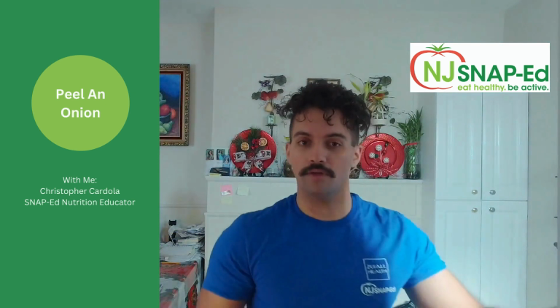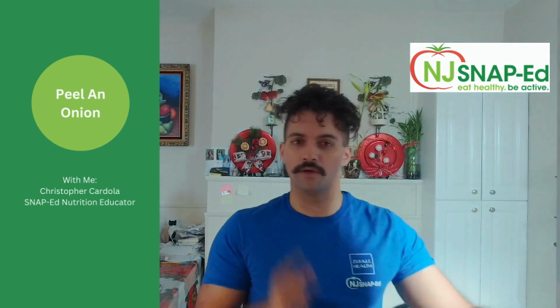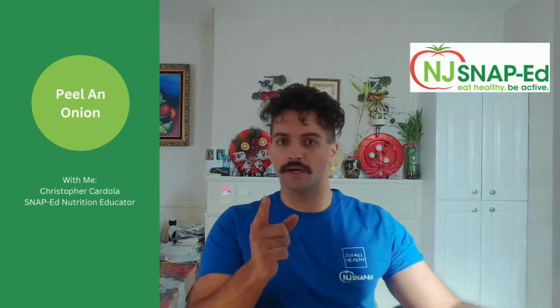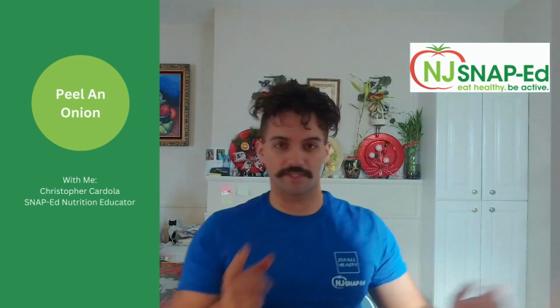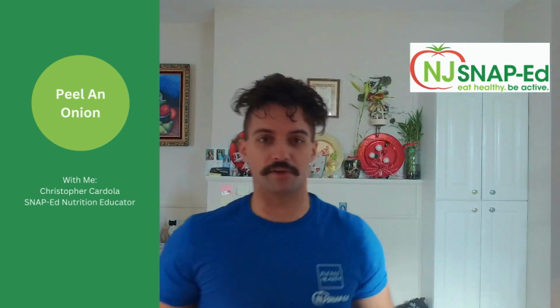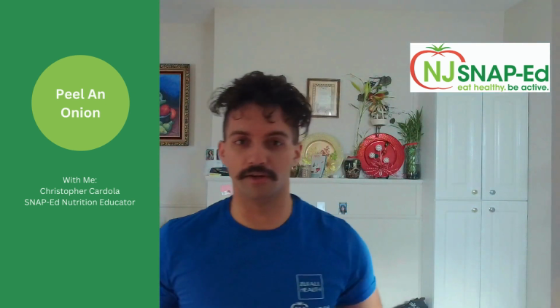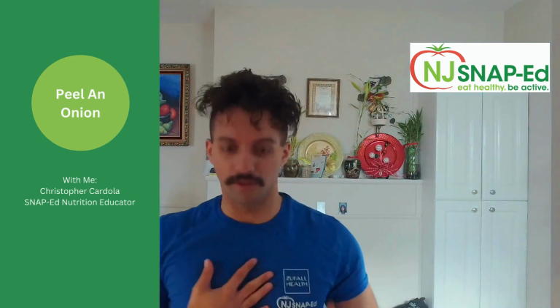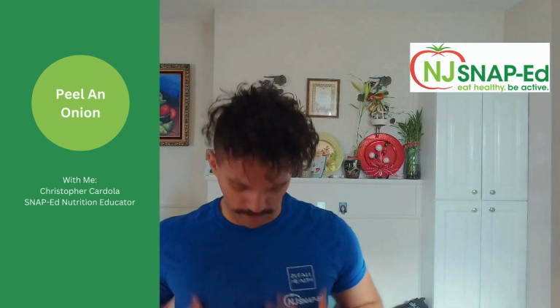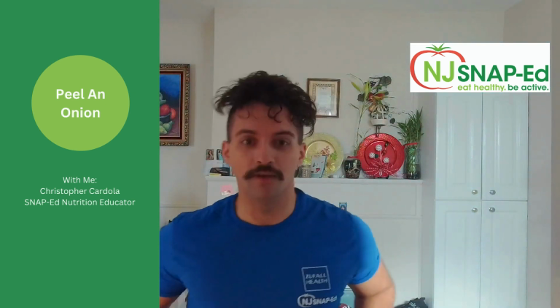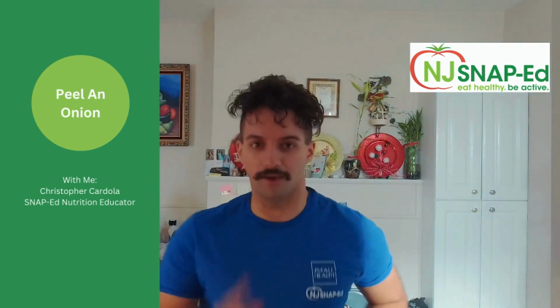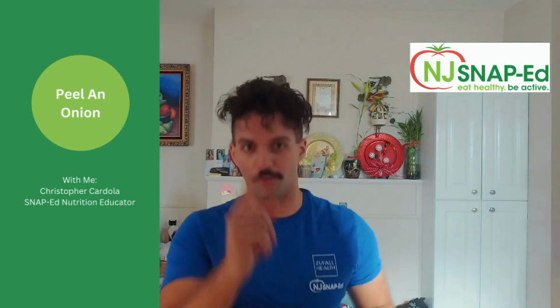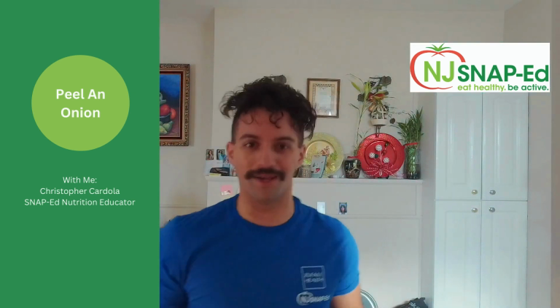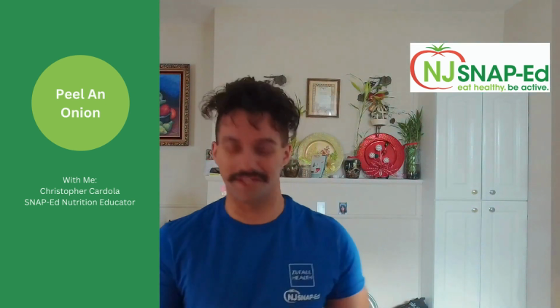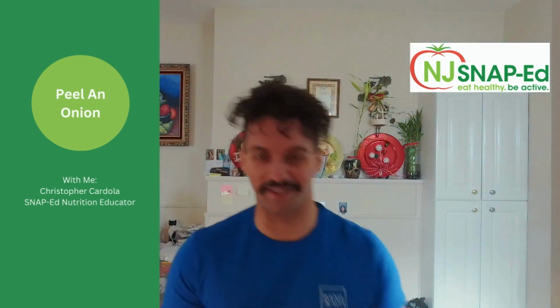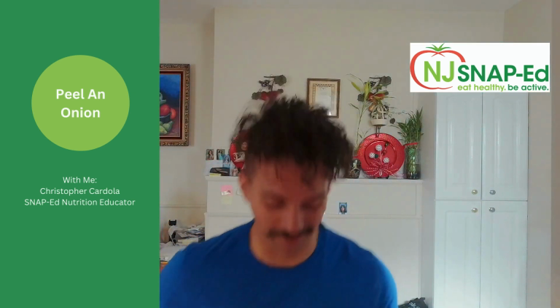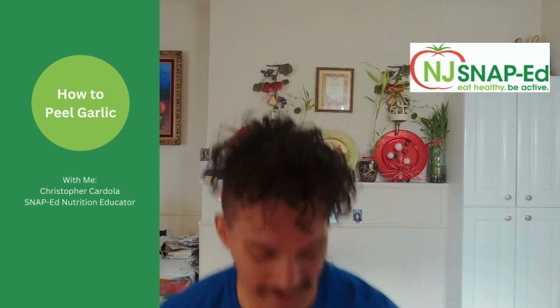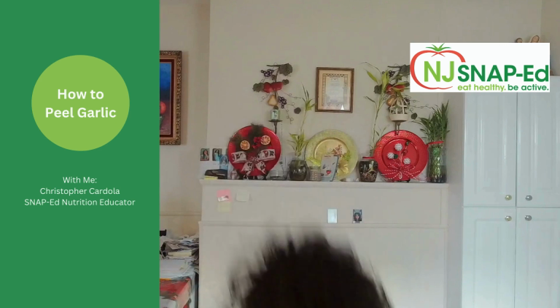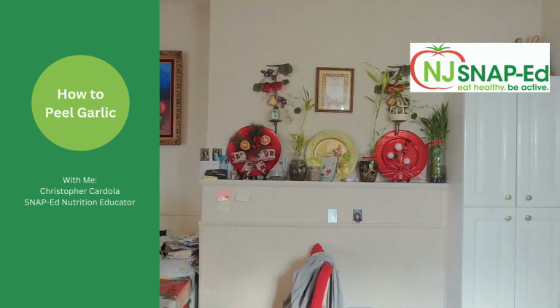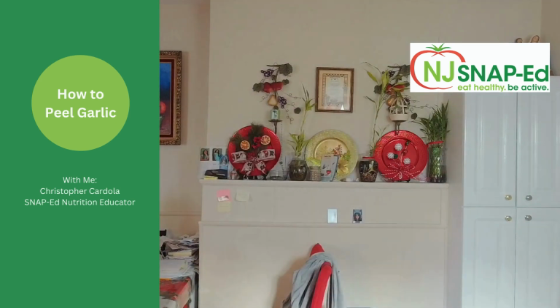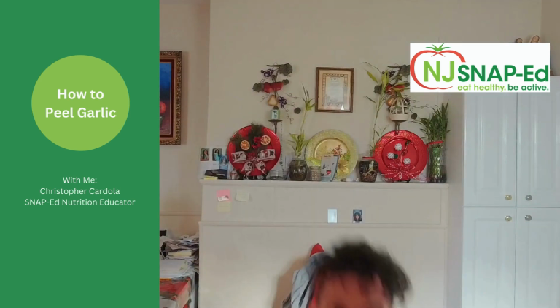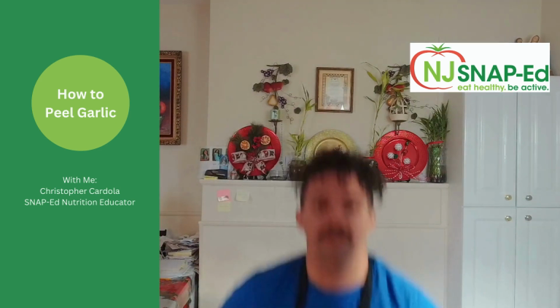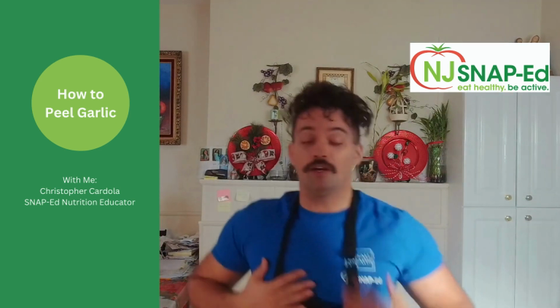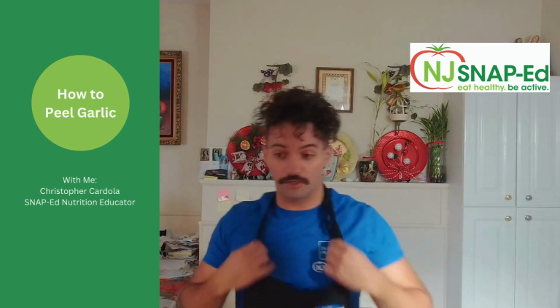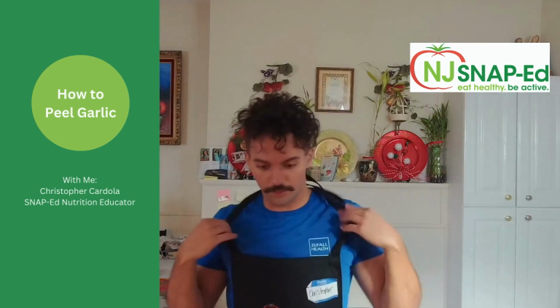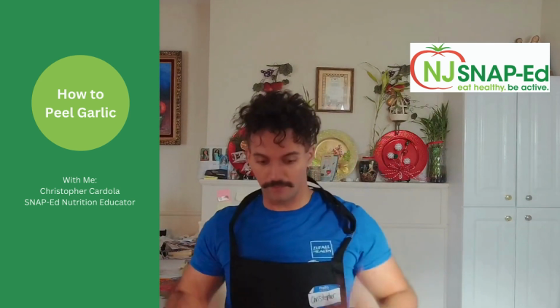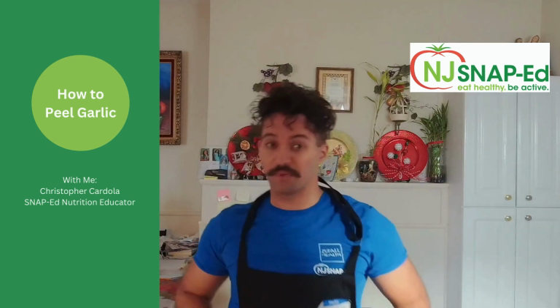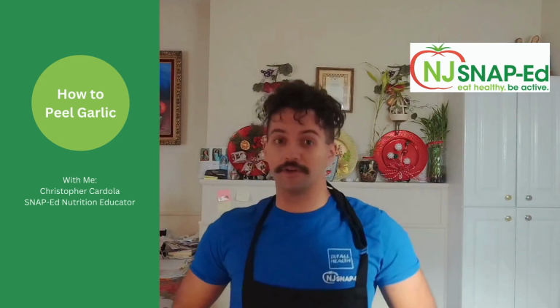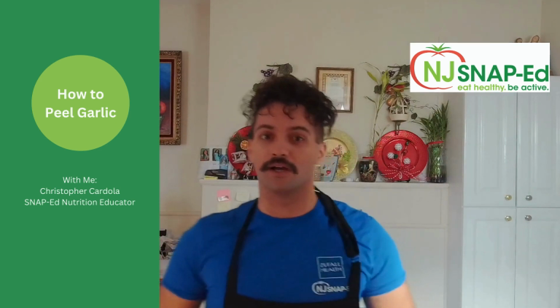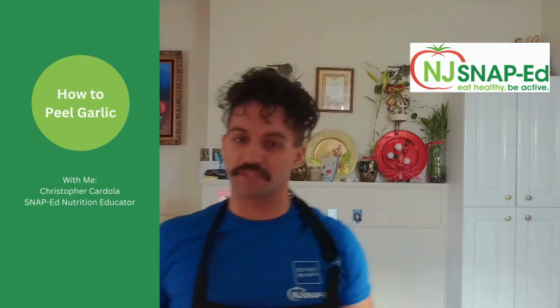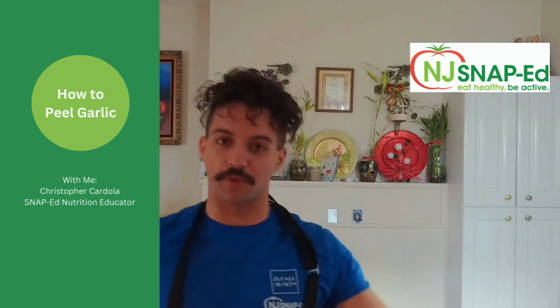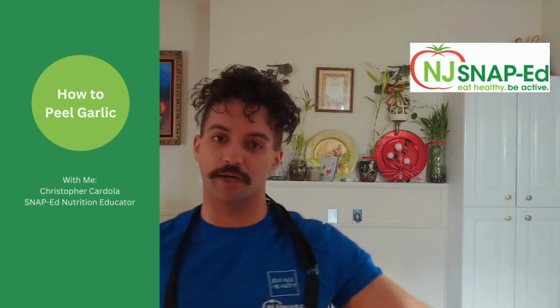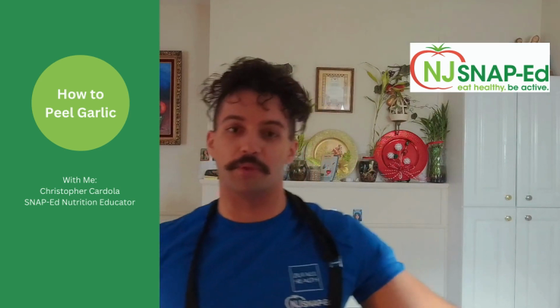Oh, I didn't see you there. One second. Okay, much better. What's up? What can I help you with?